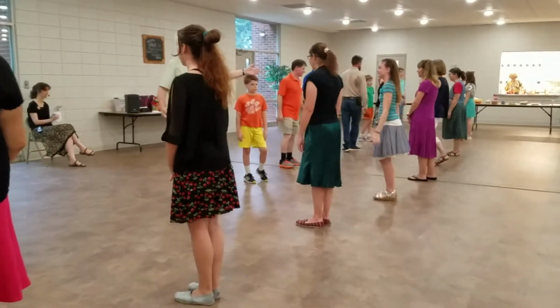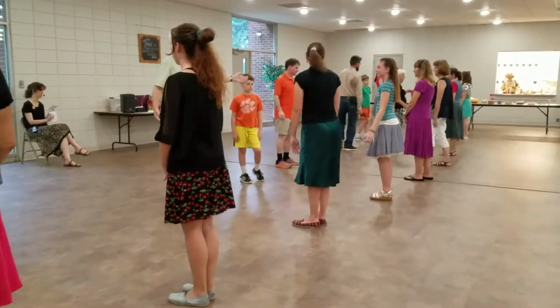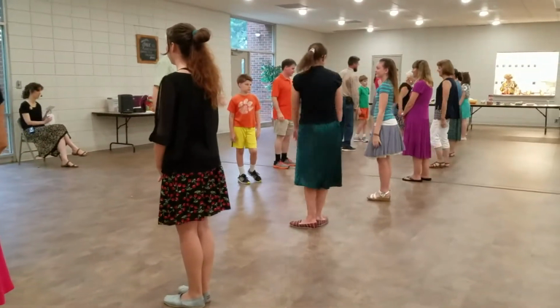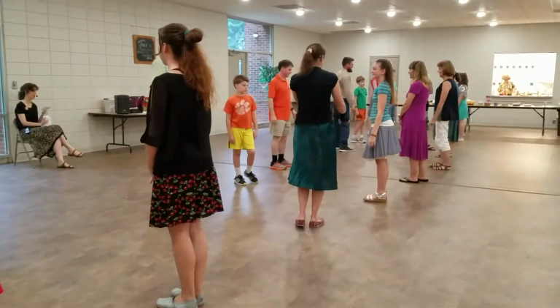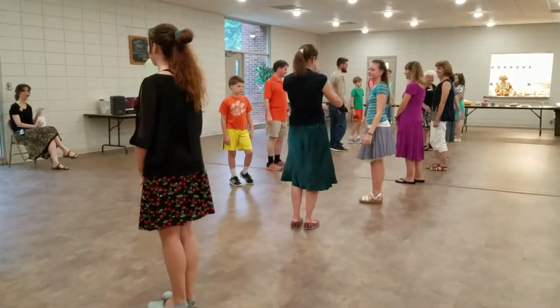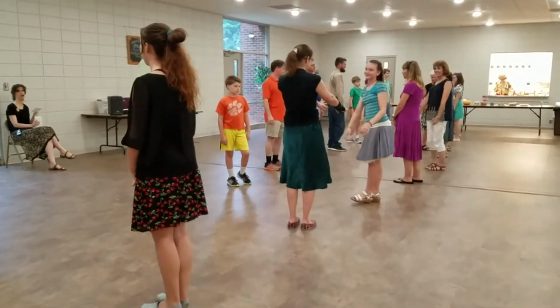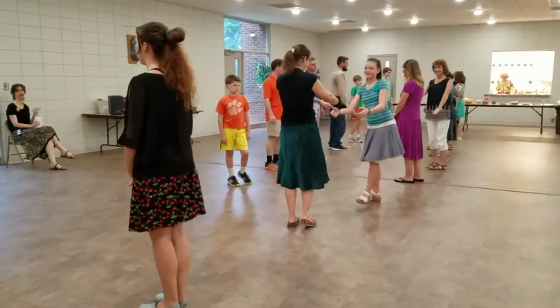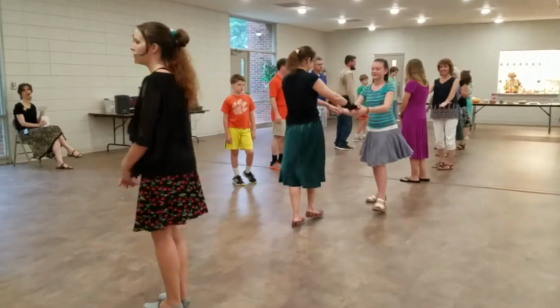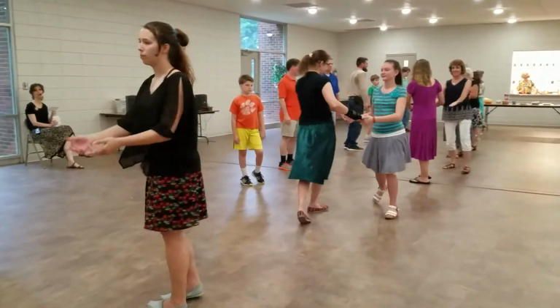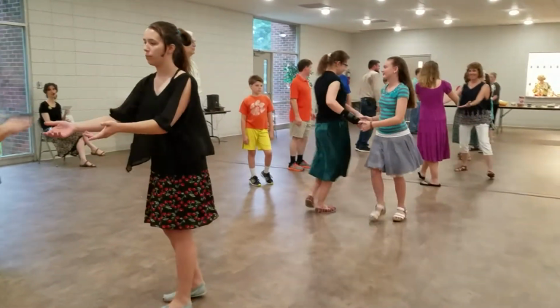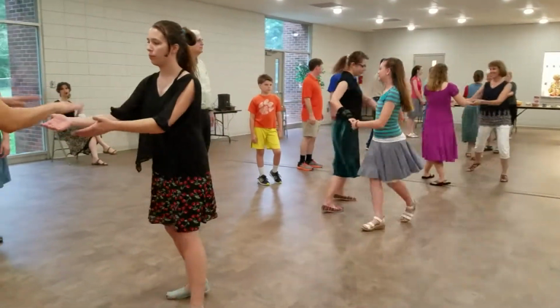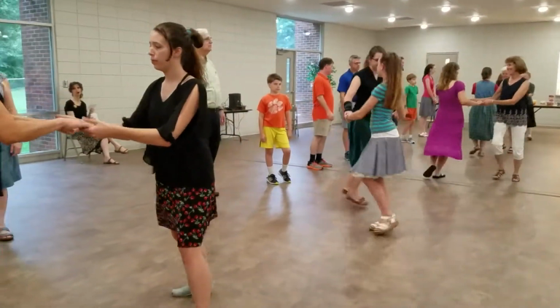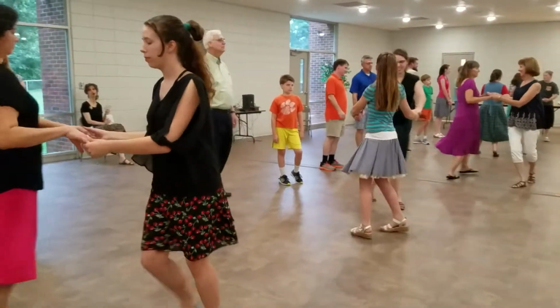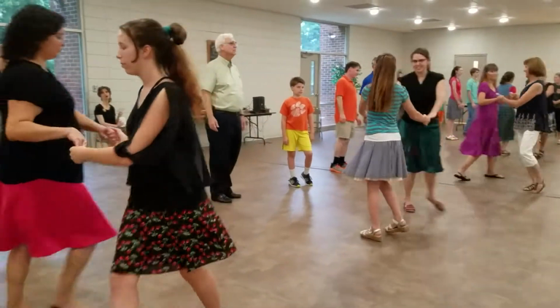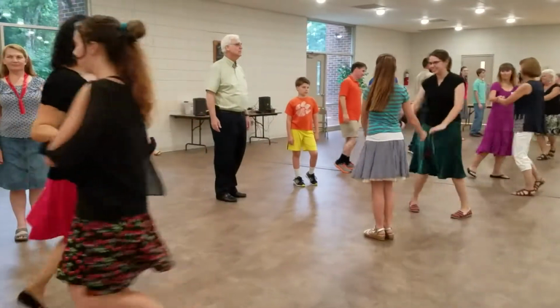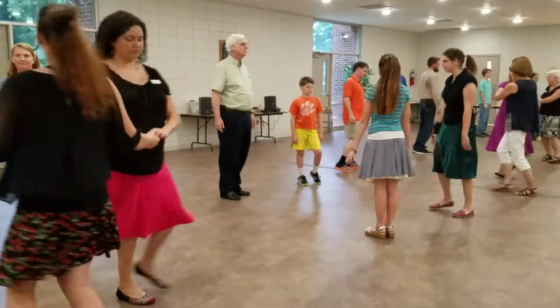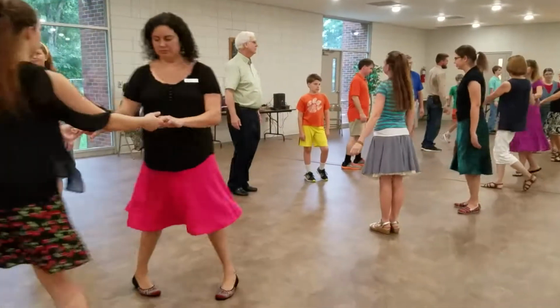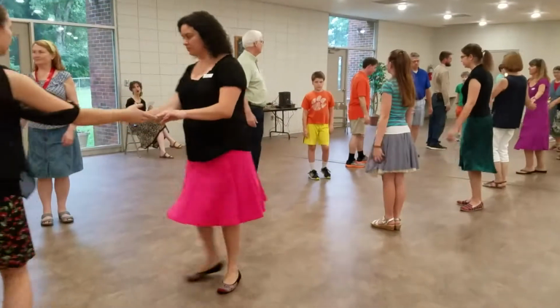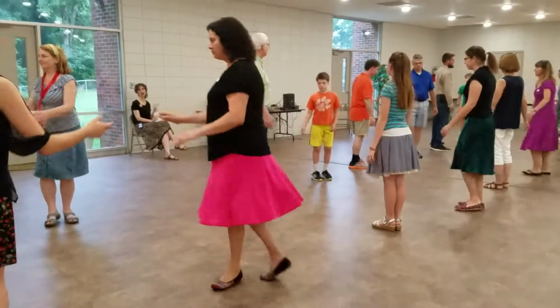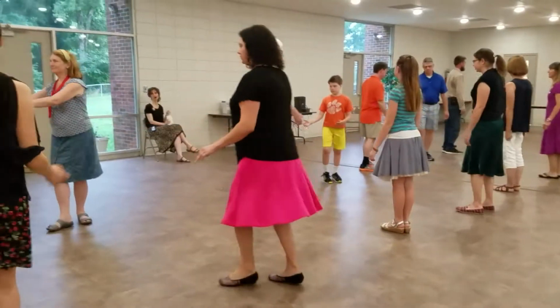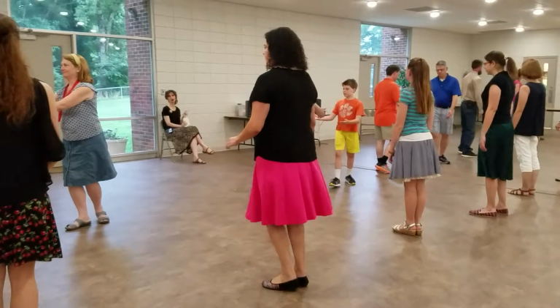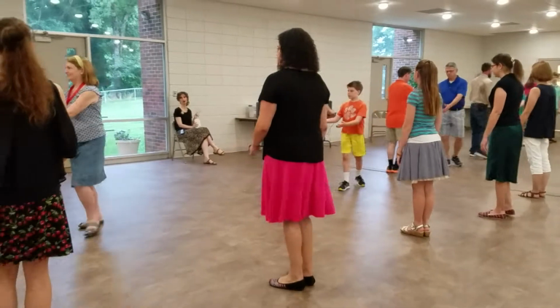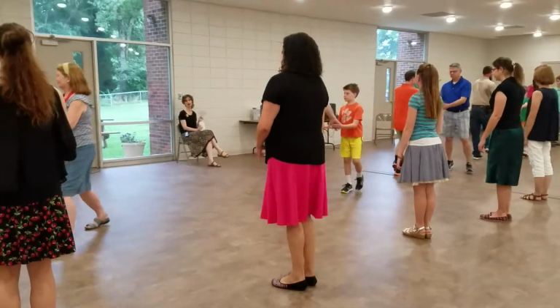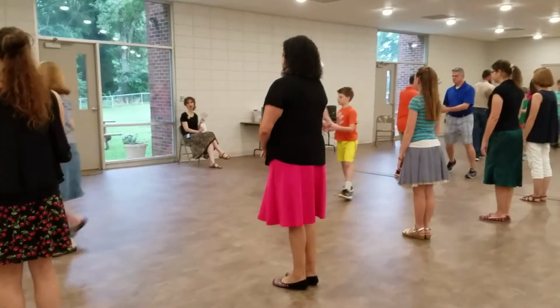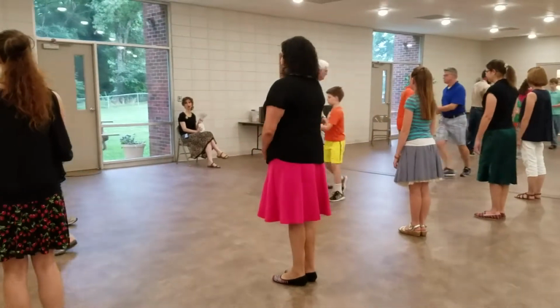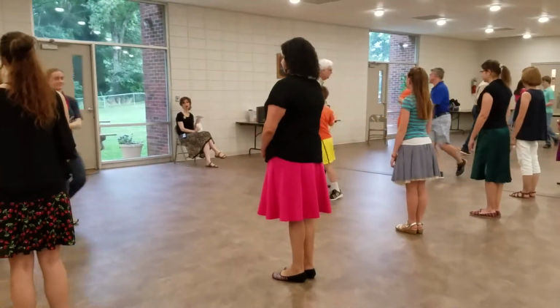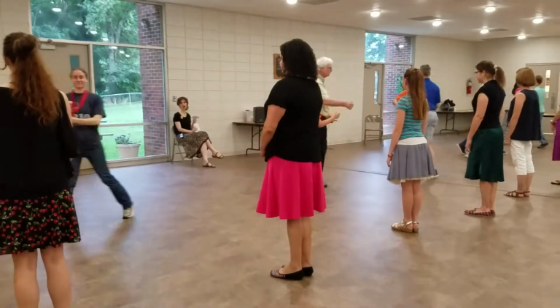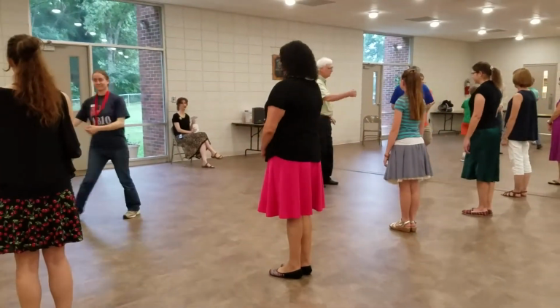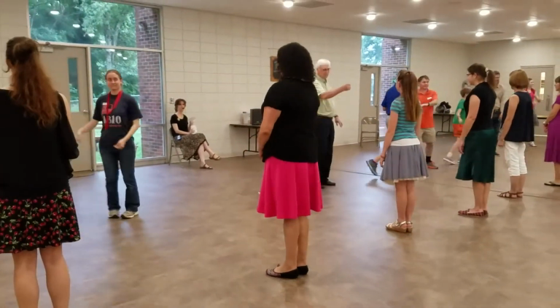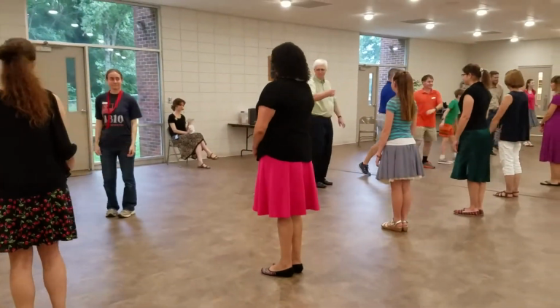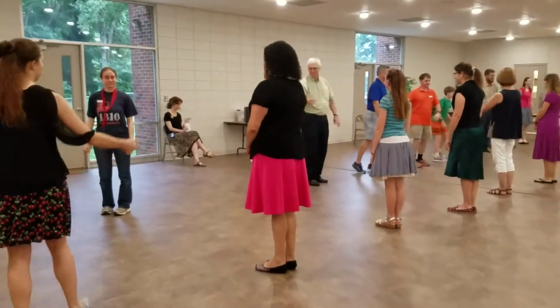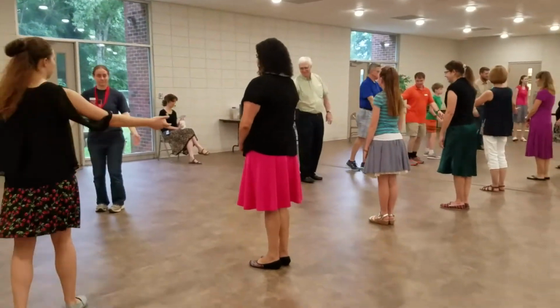Women, two hands turn halfway. Gents halfway. Gents forward, circle left halfway.